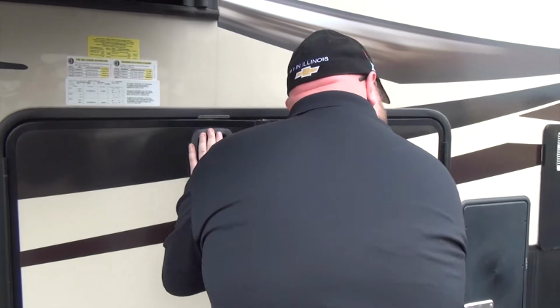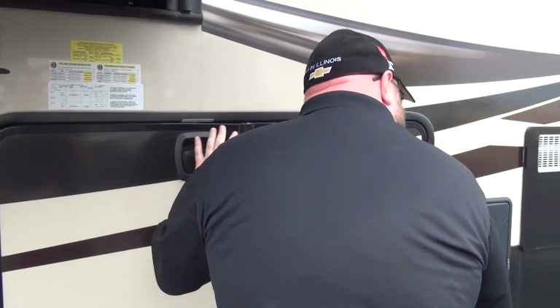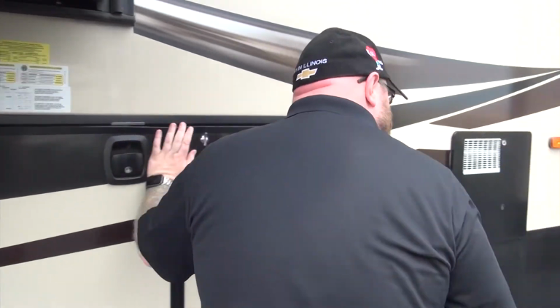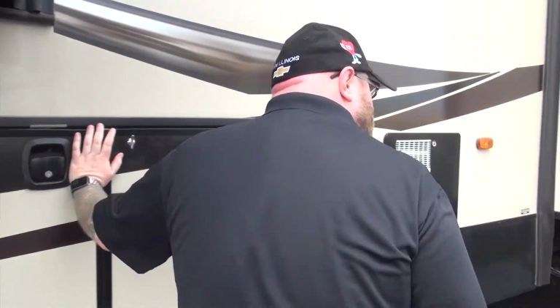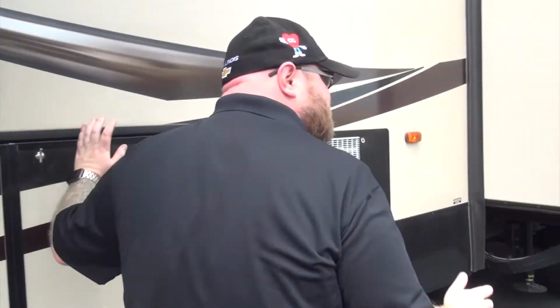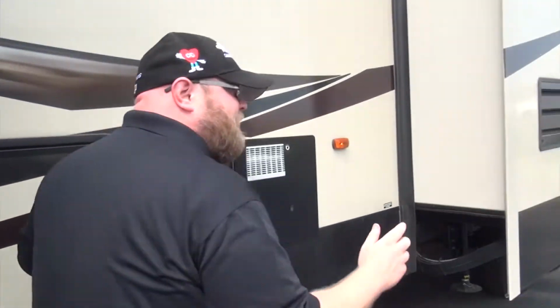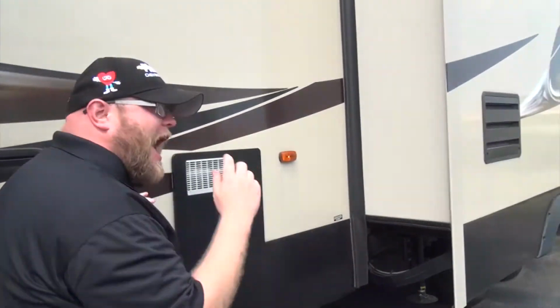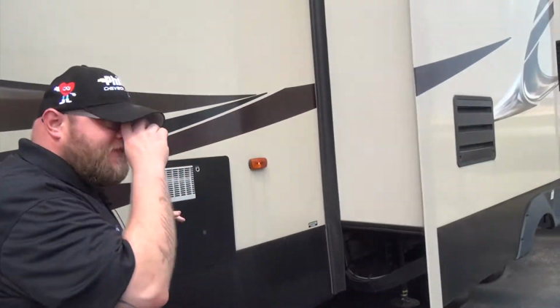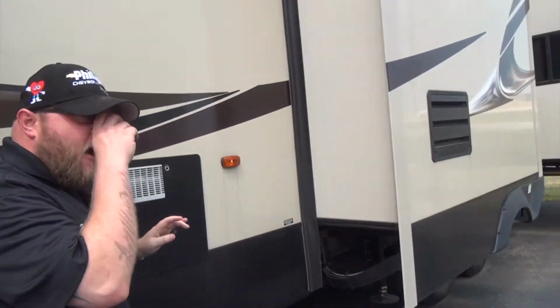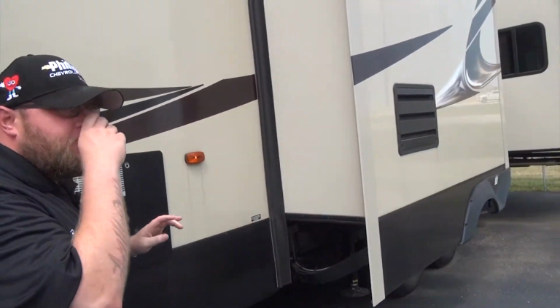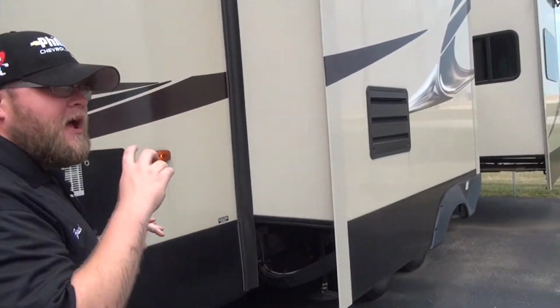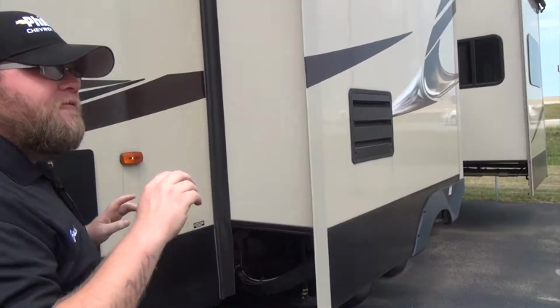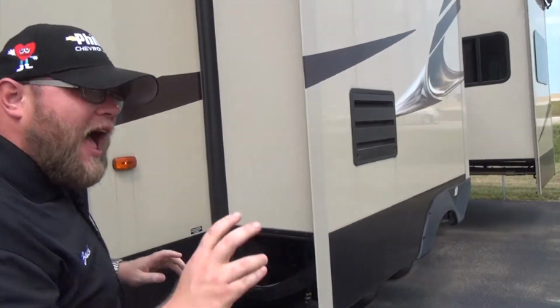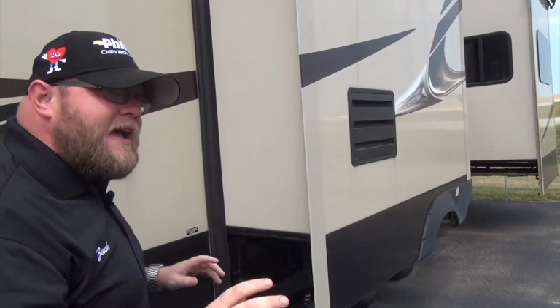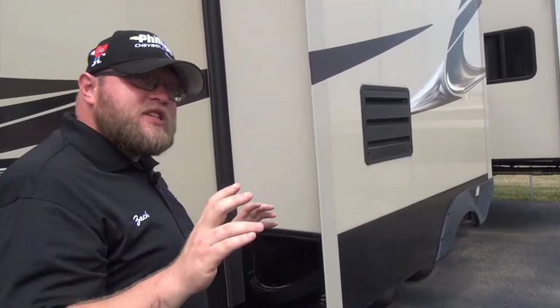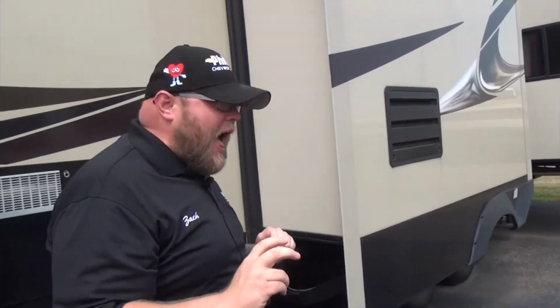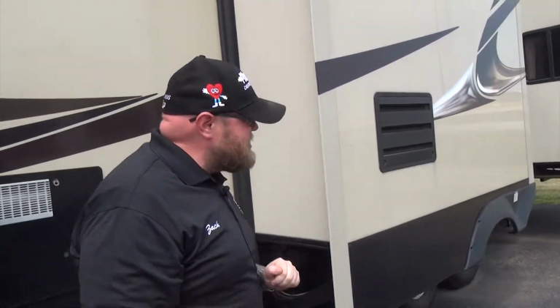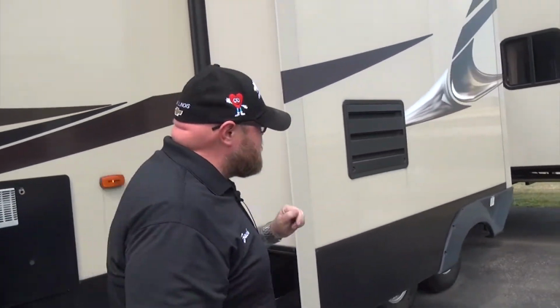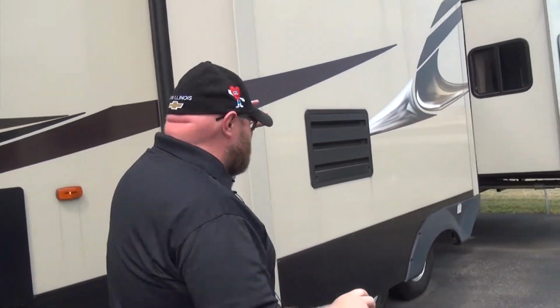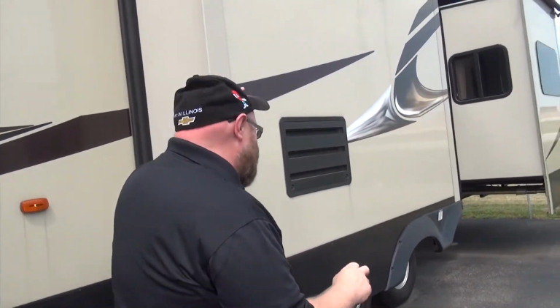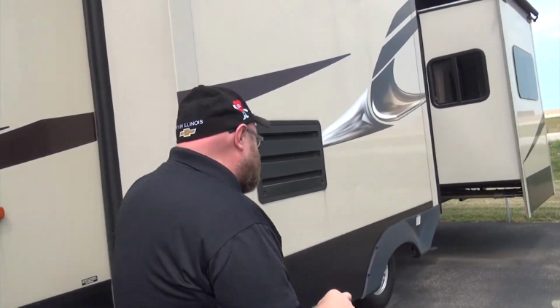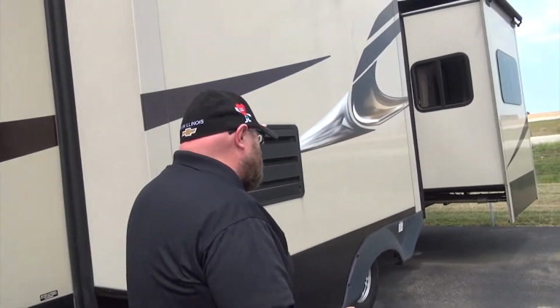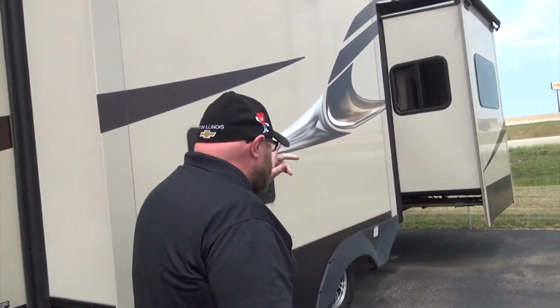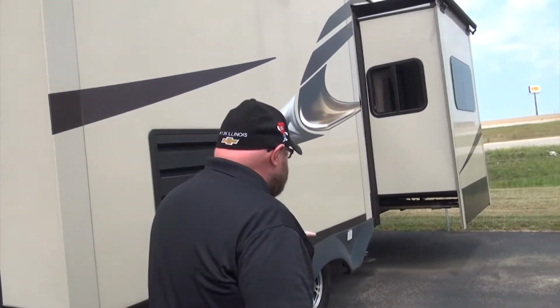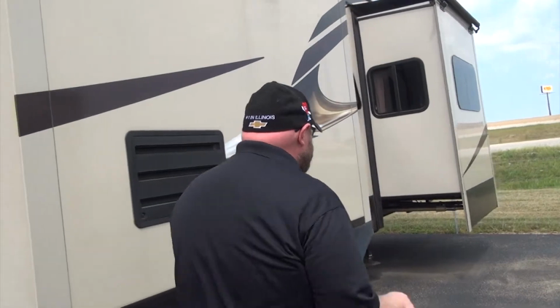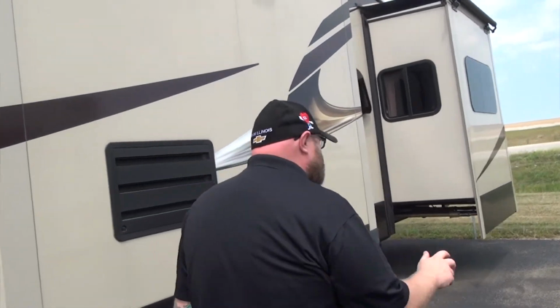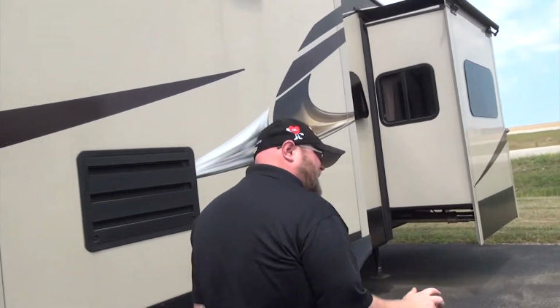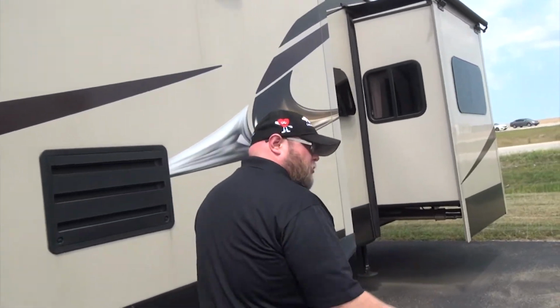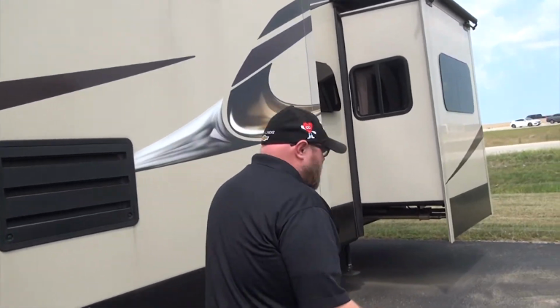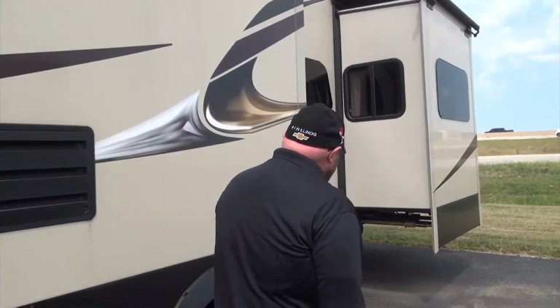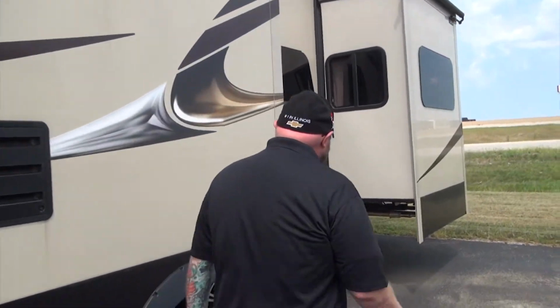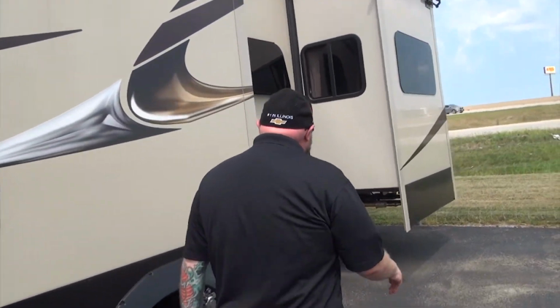There are five — count them, five — slides in this unit. It is a huge unit, and you'll see how big it is on the inside.